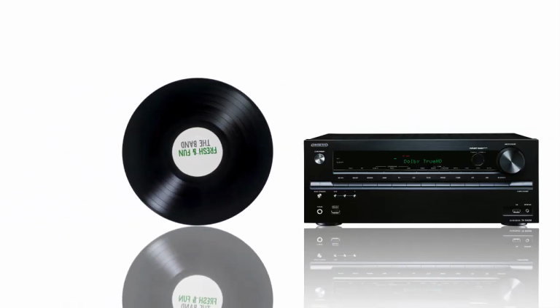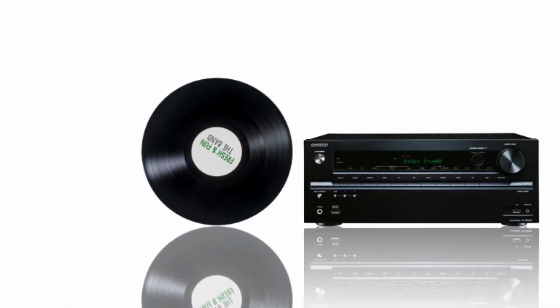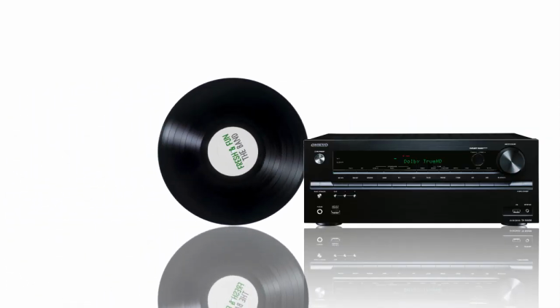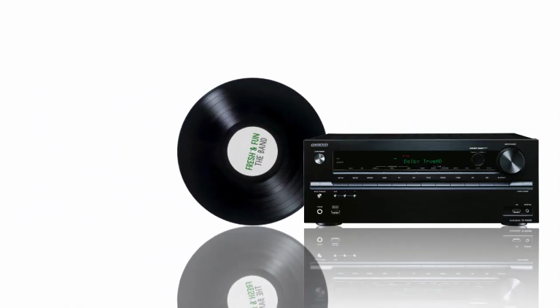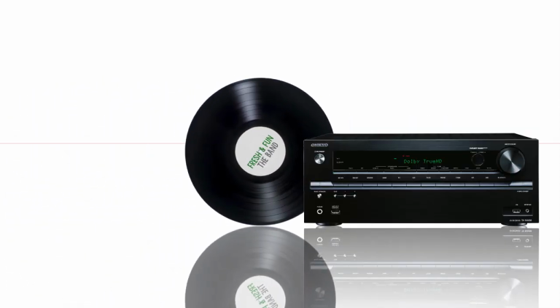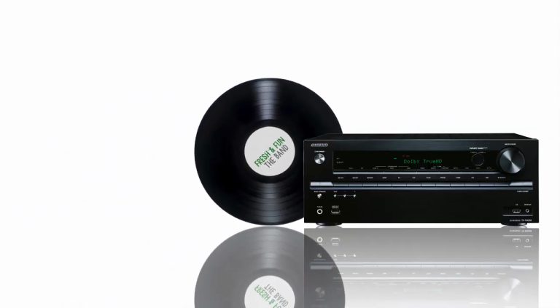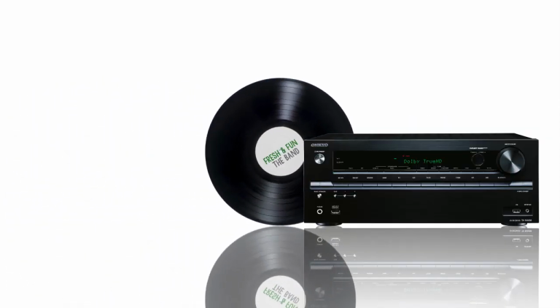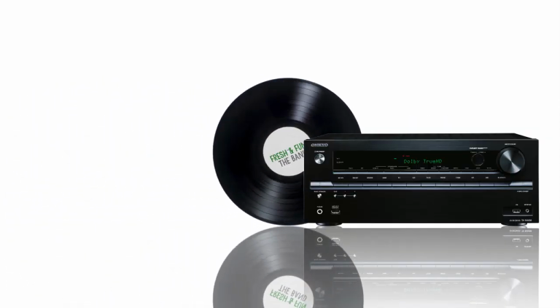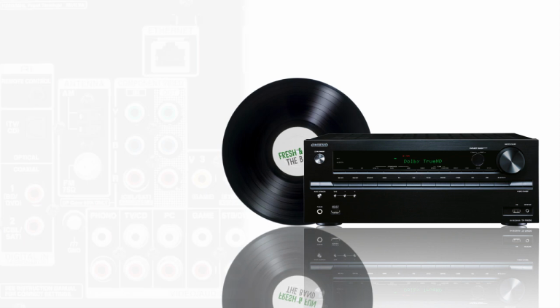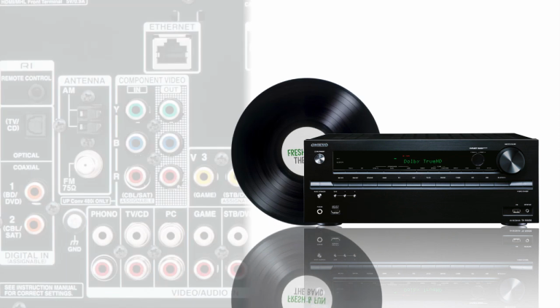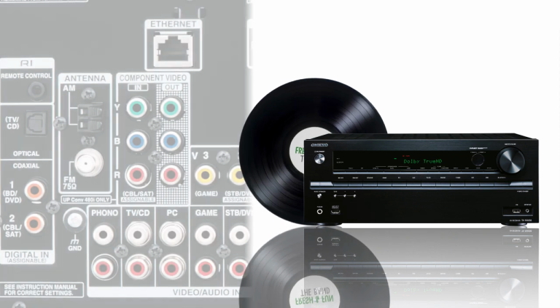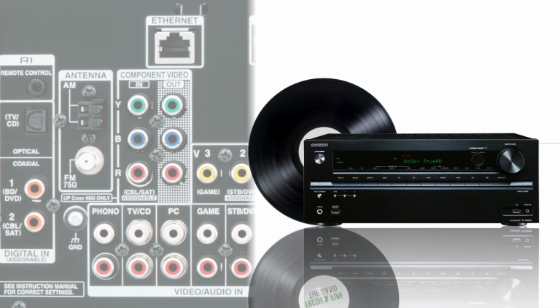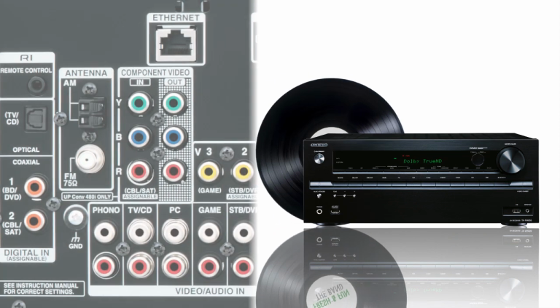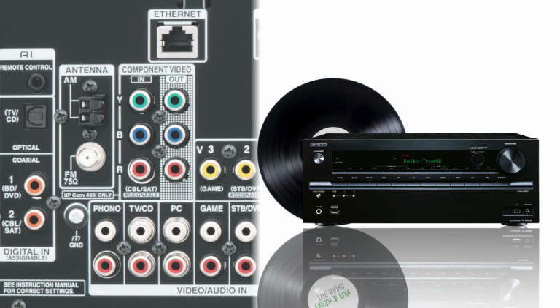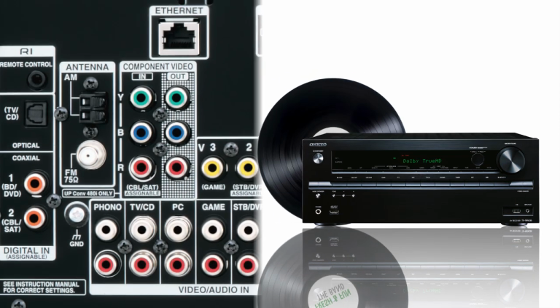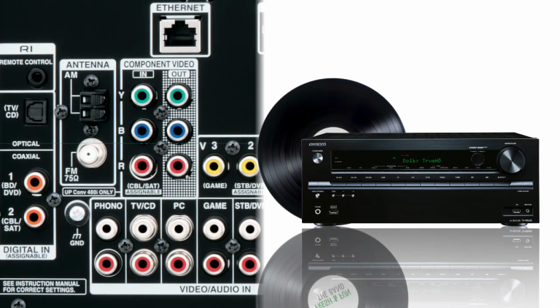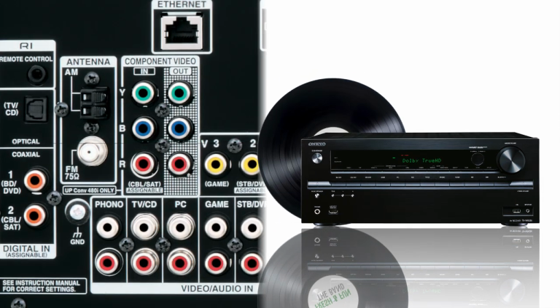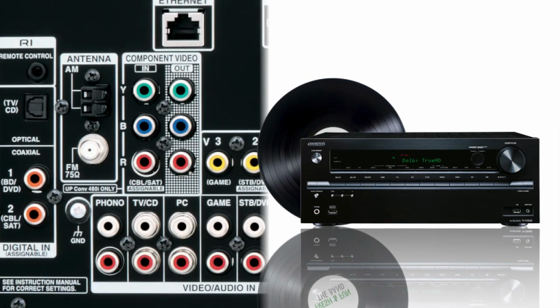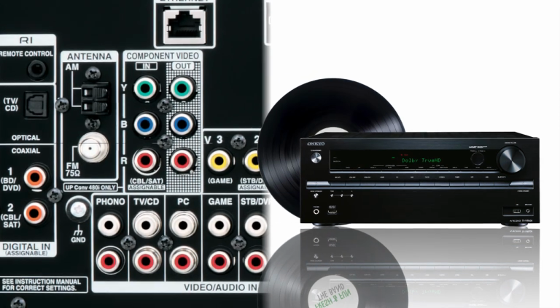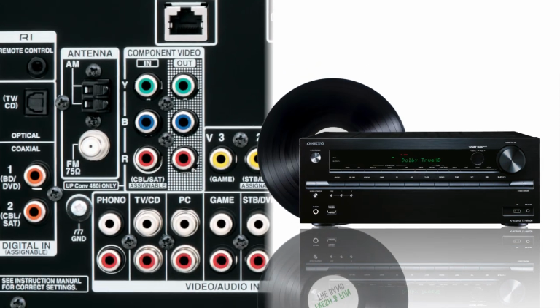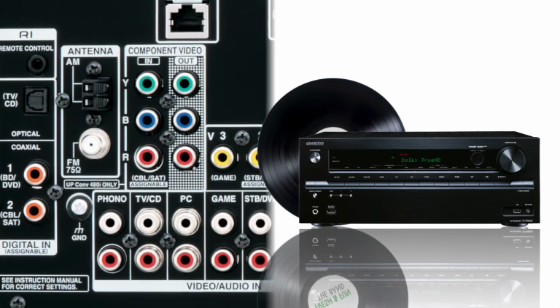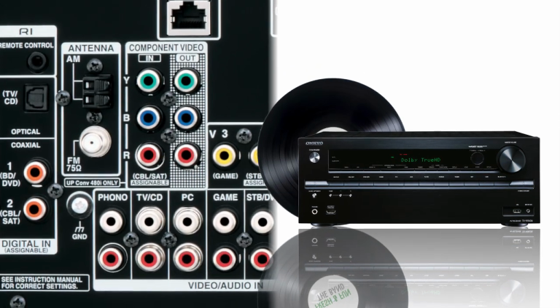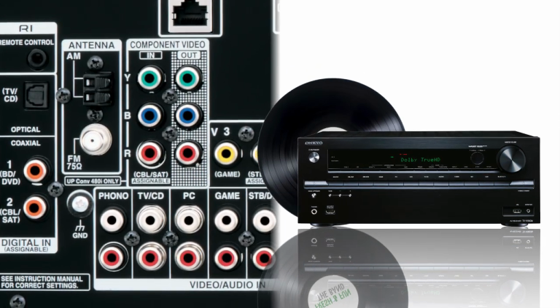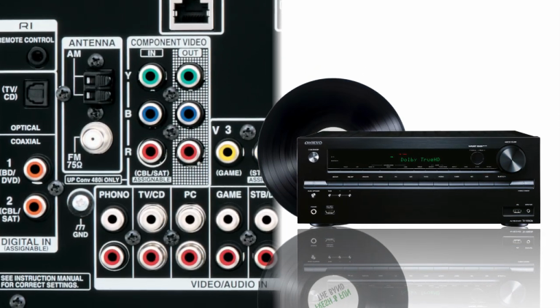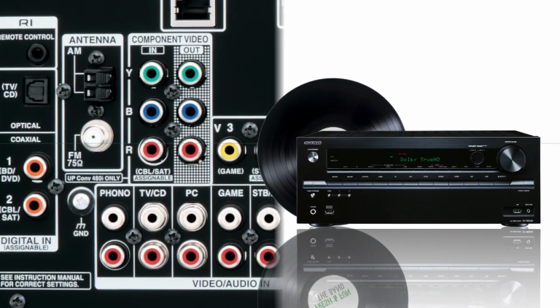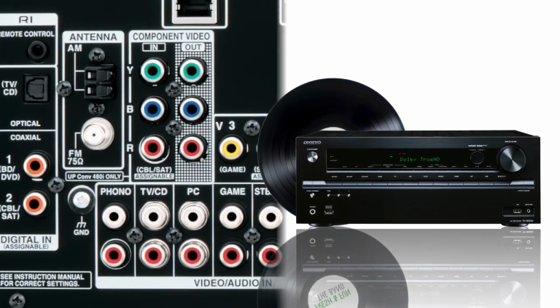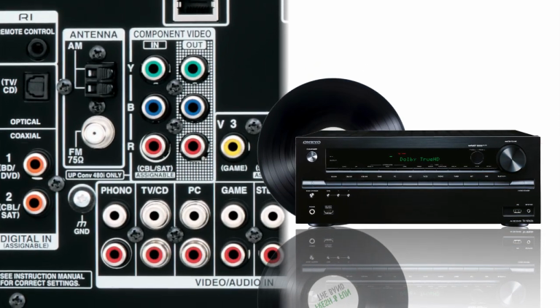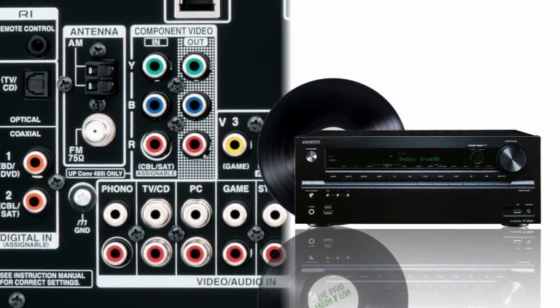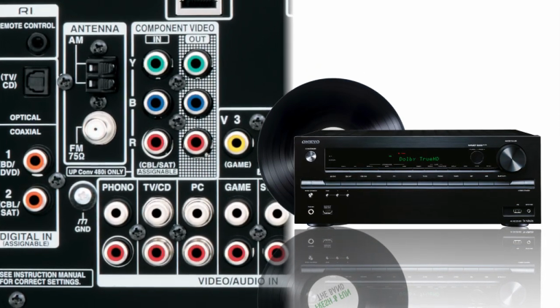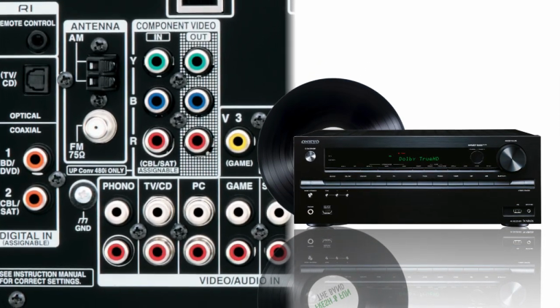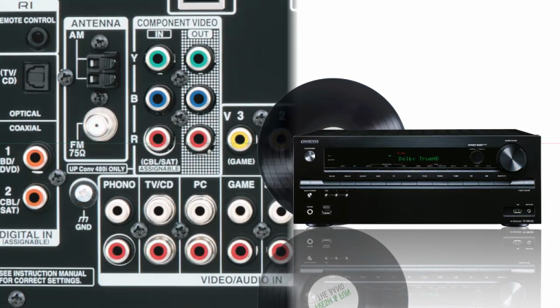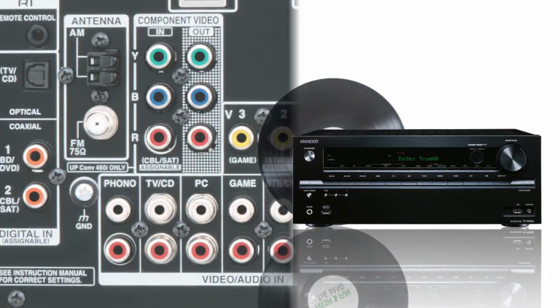Whether you're just beginning a collection or adding to an existing one, the 636's dedicated phono input lets you enjoy your classic vinyl in all its analog glory.